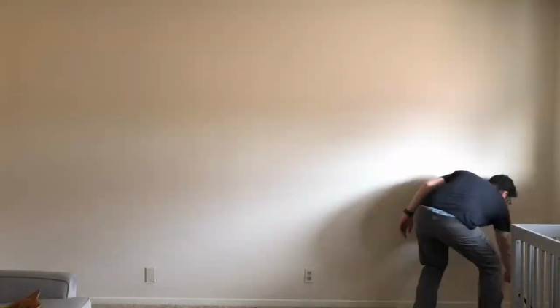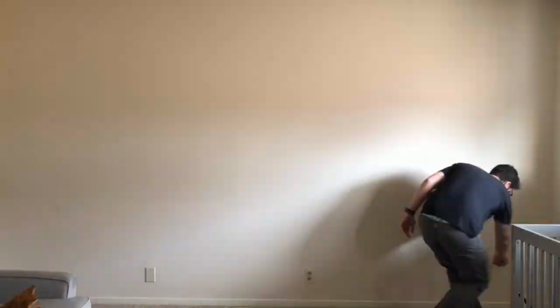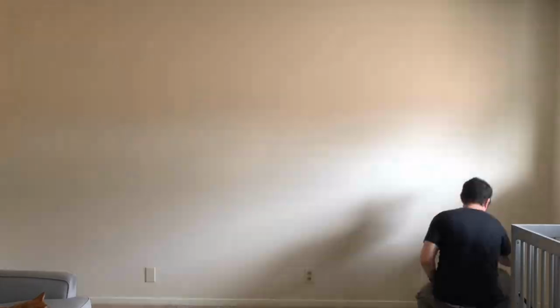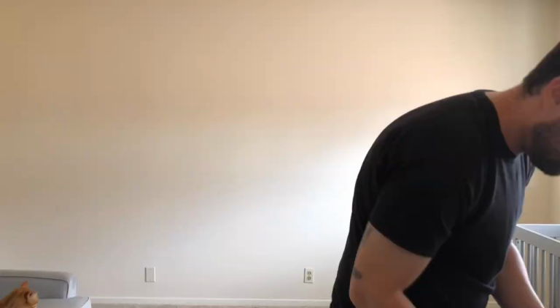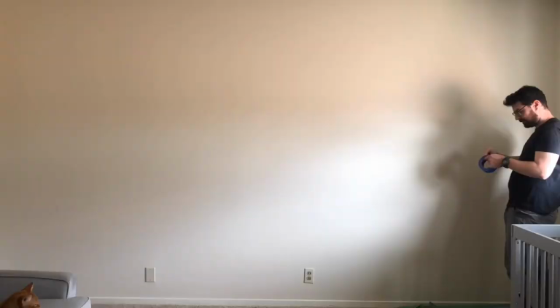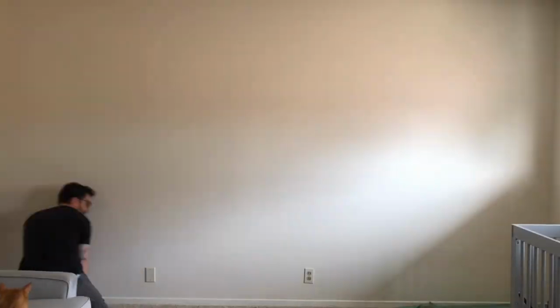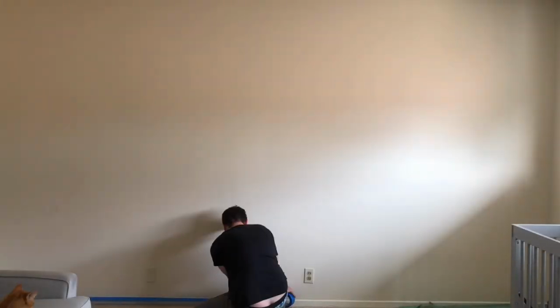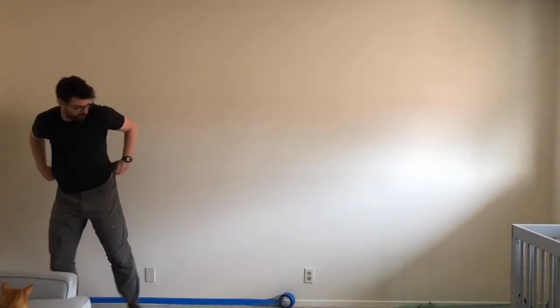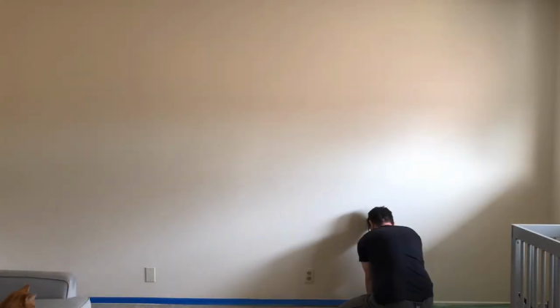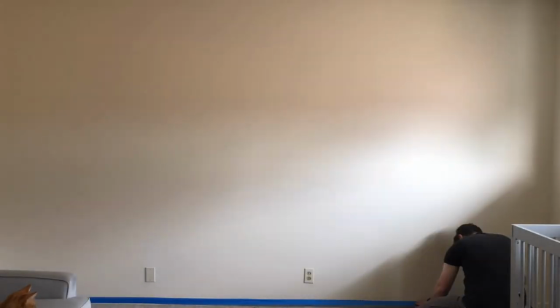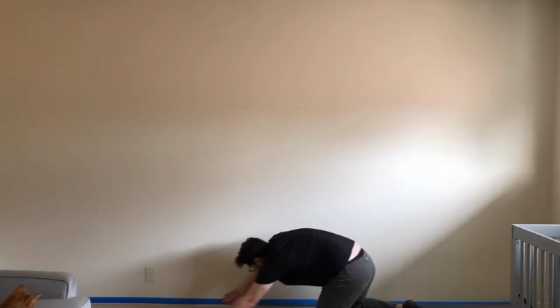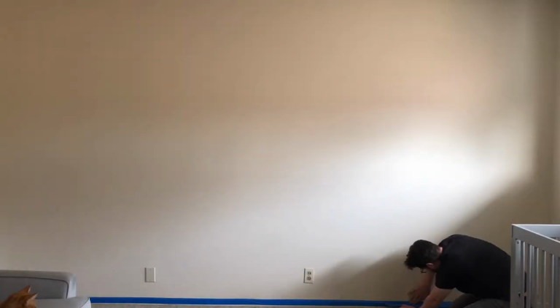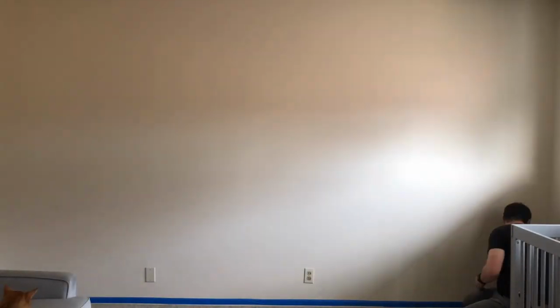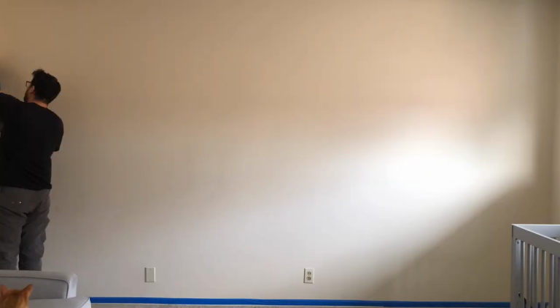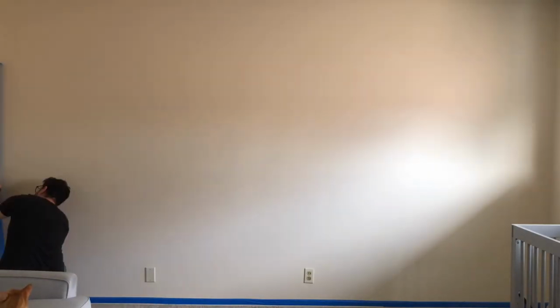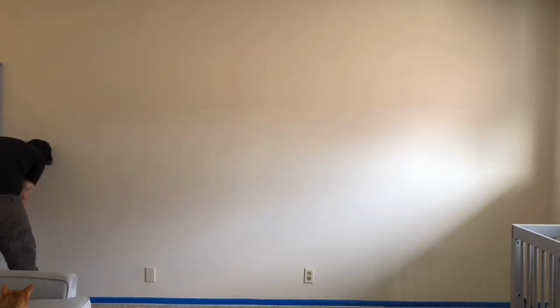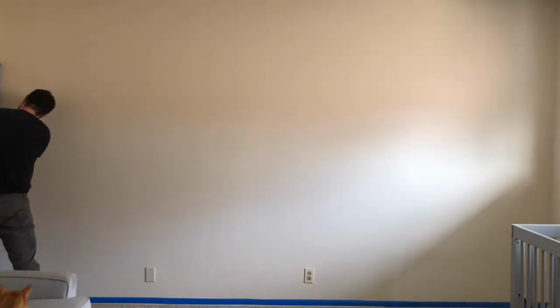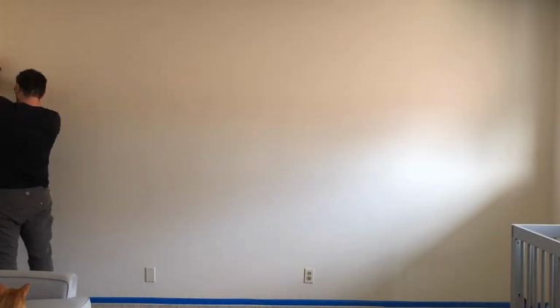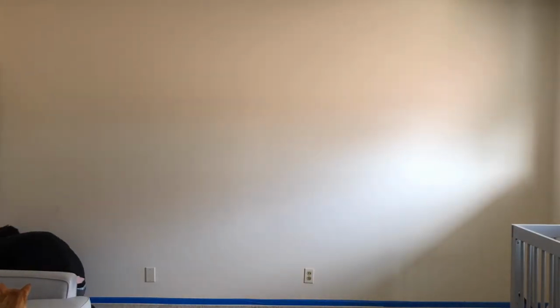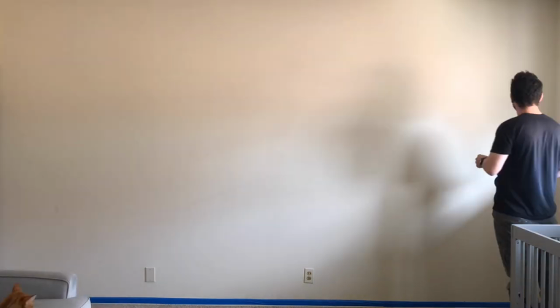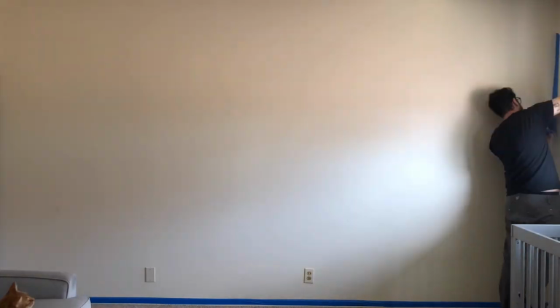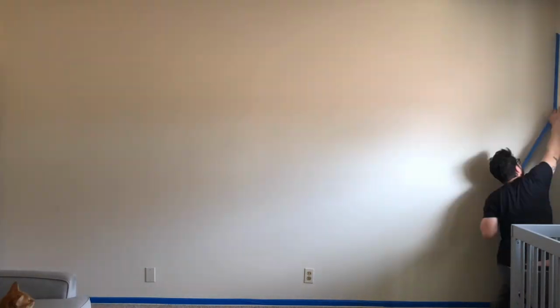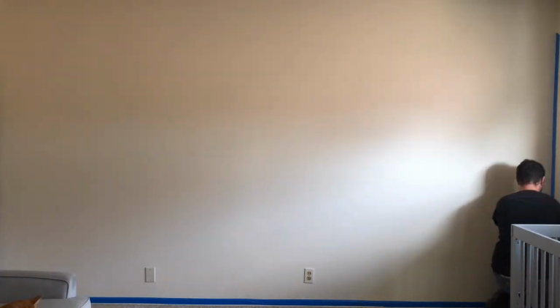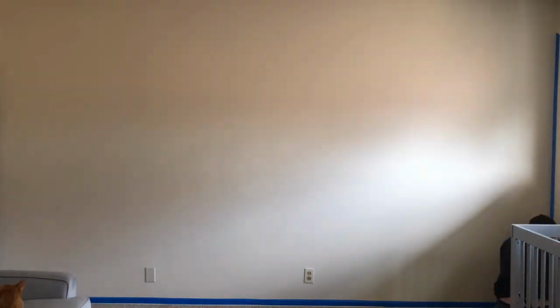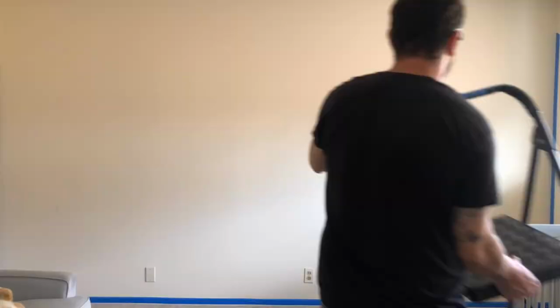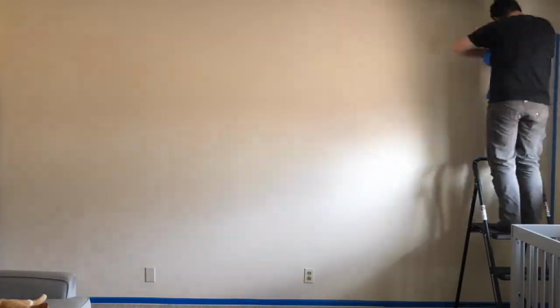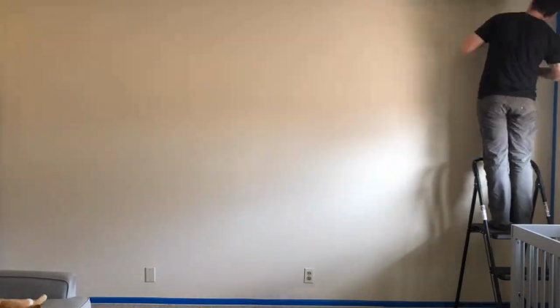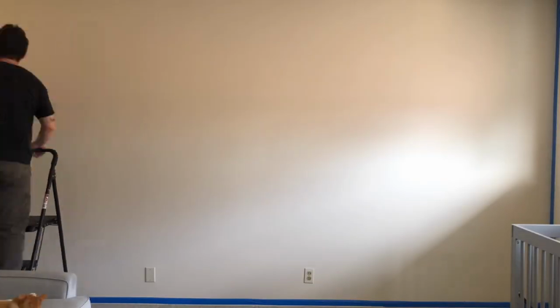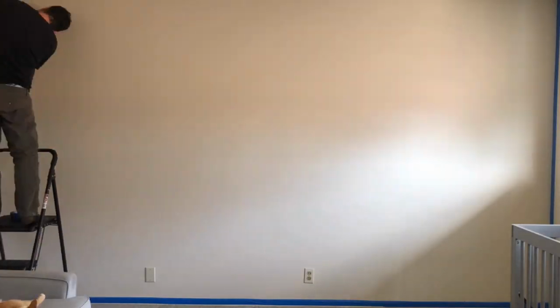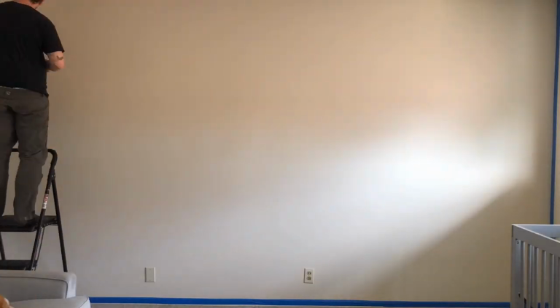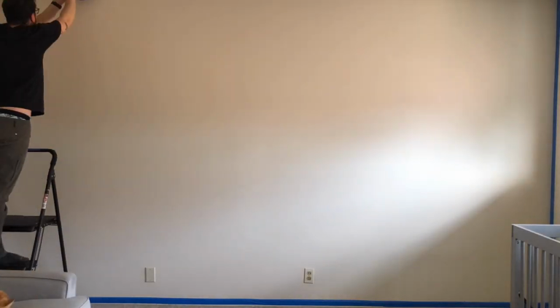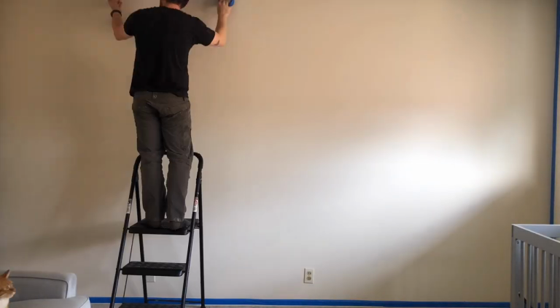First thing we got to do is mask everything off — get the walls and ceiling masked off because we definitely don't want paint in our popcorn ceiling.